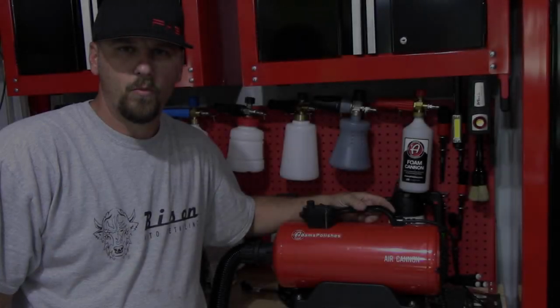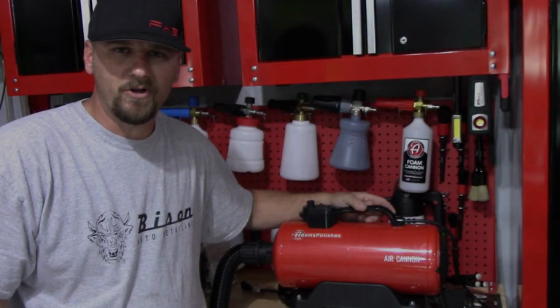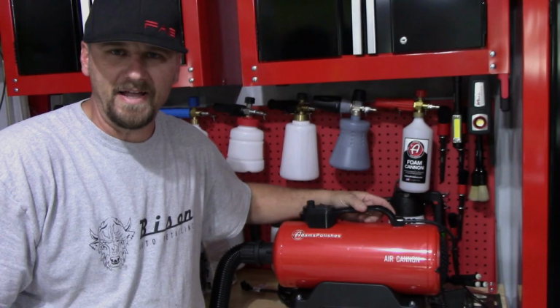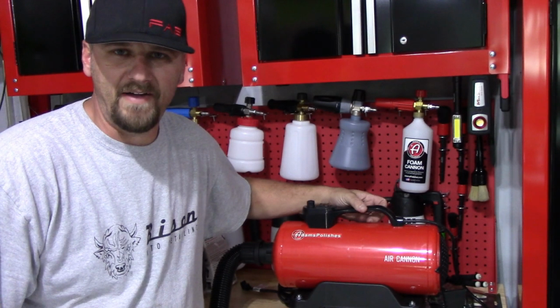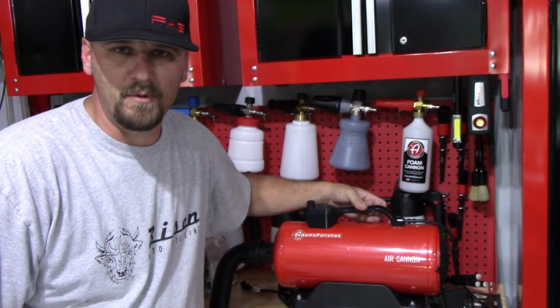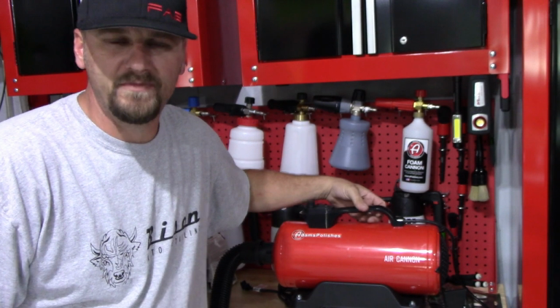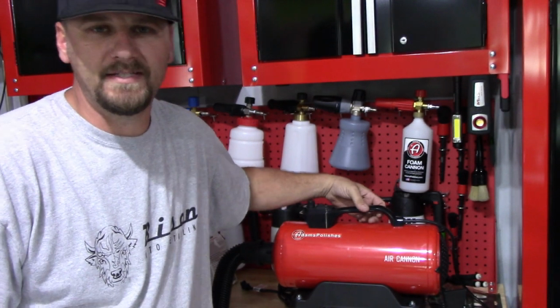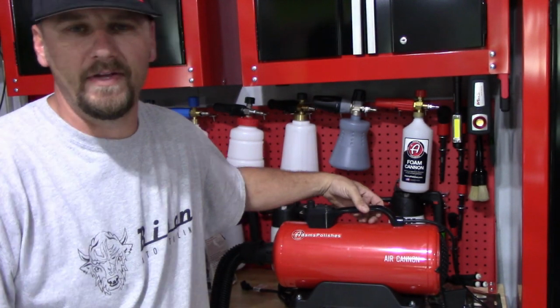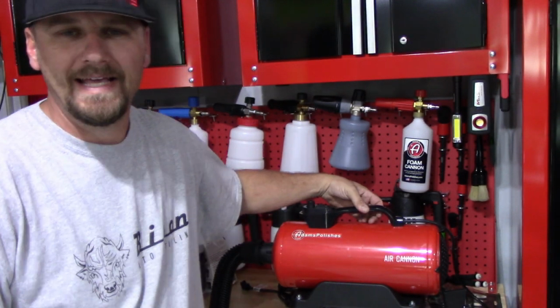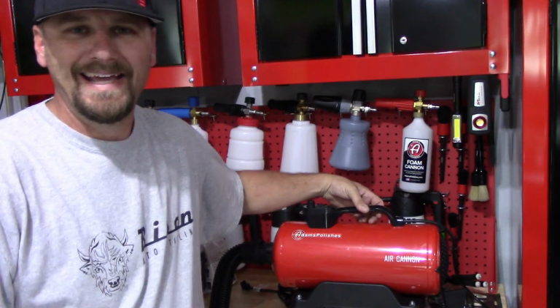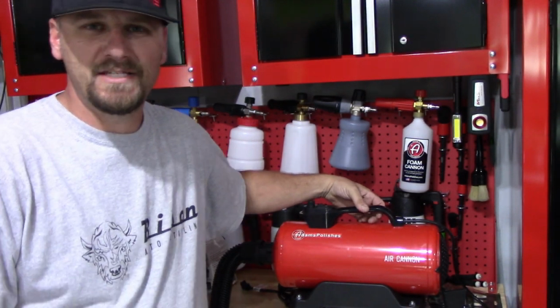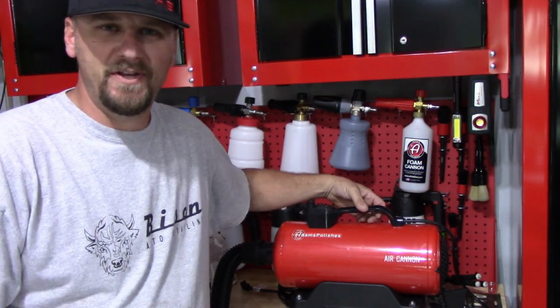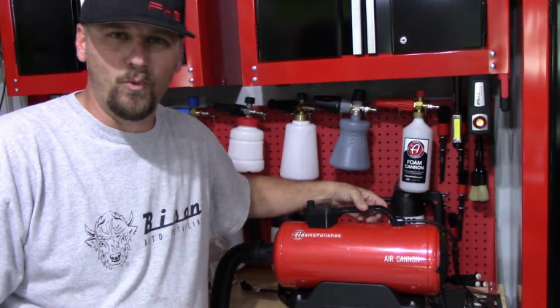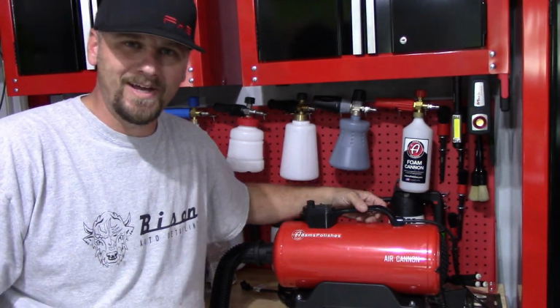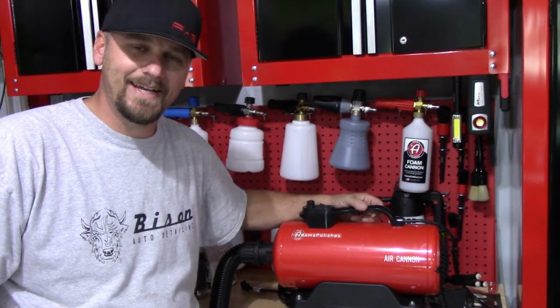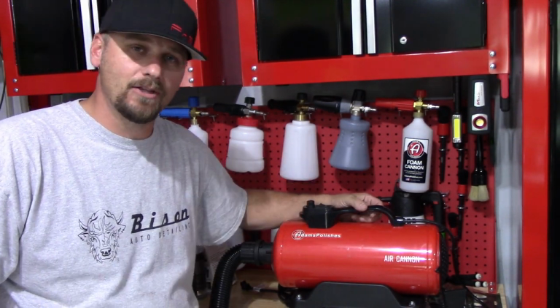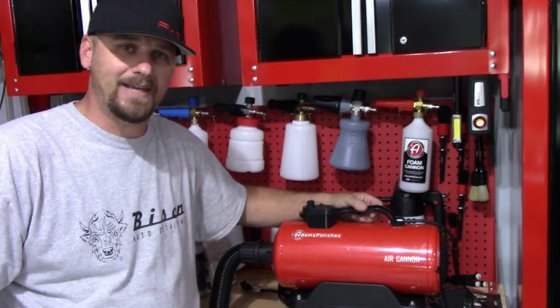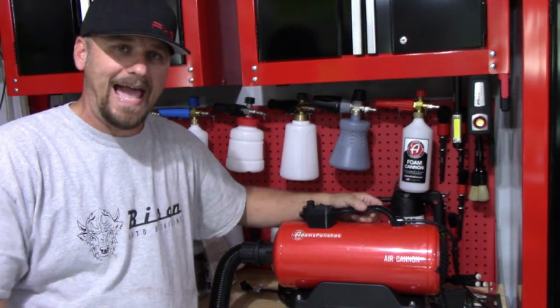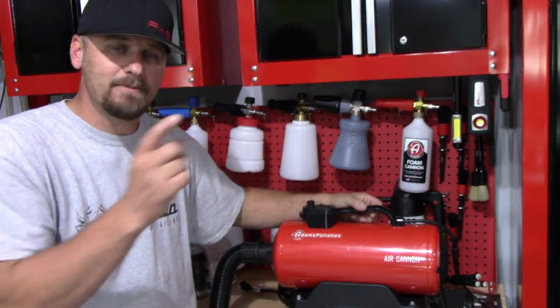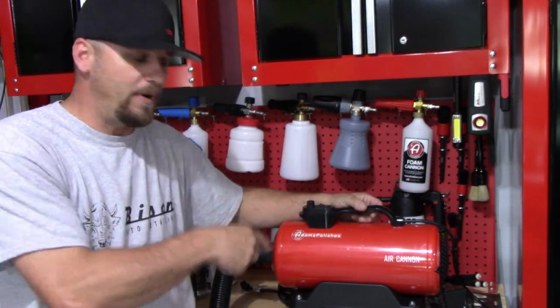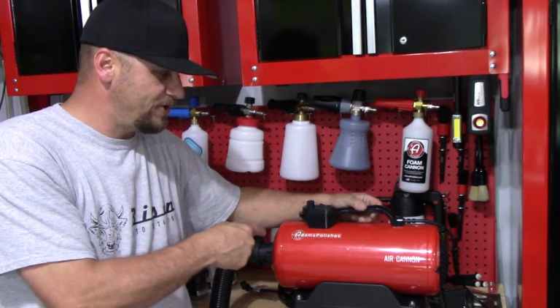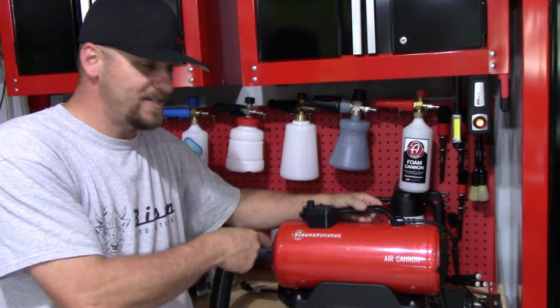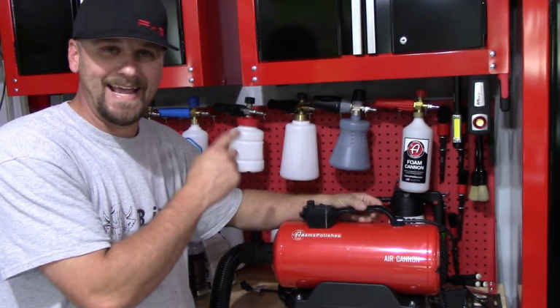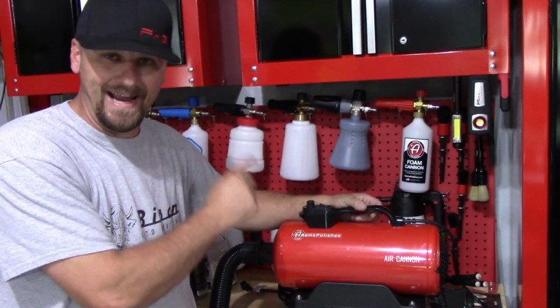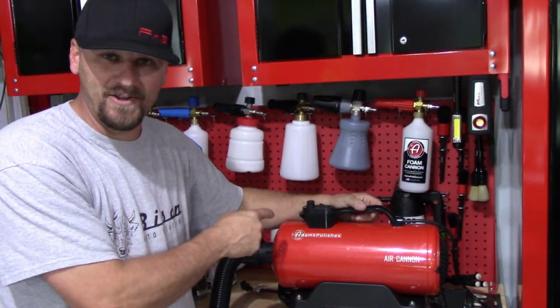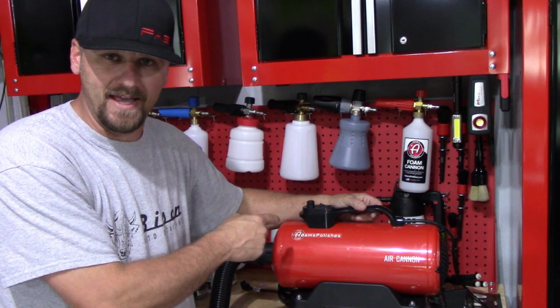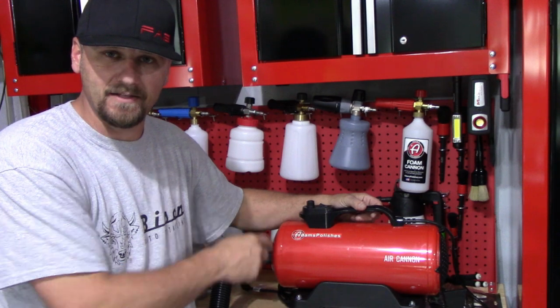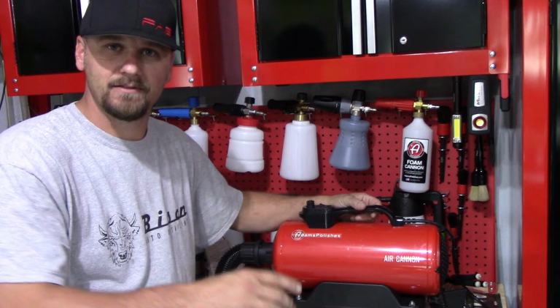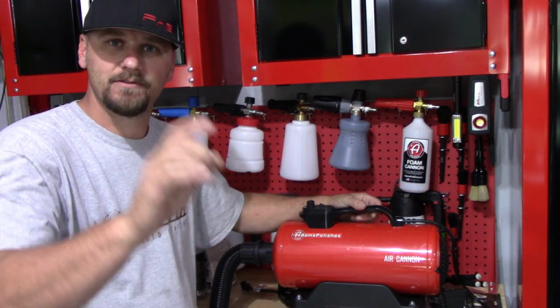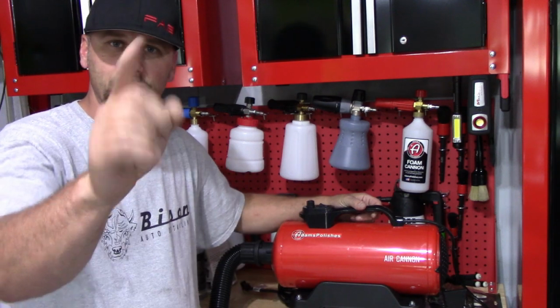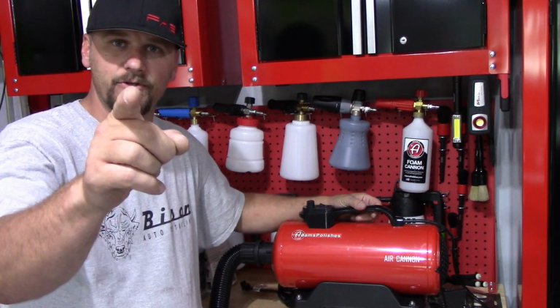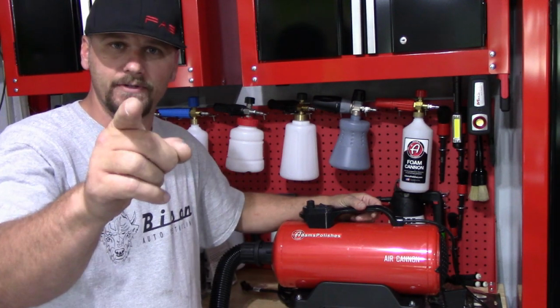Welcome back to Fabinal Mode Detailing. In this video, we're going to take a look at Adam's Polishes' Air Cannon. Let's do it.